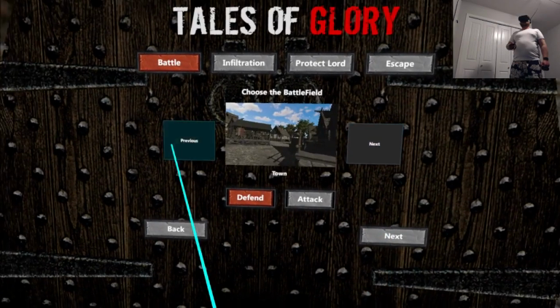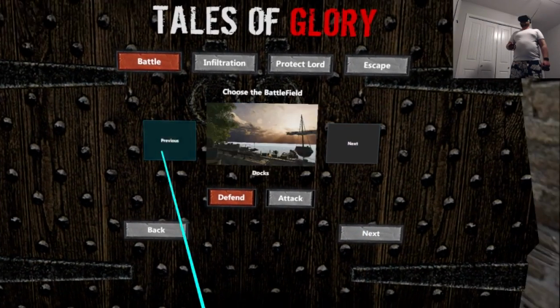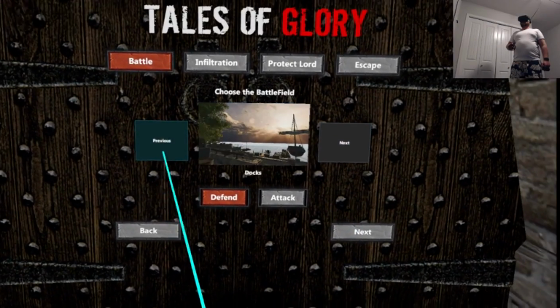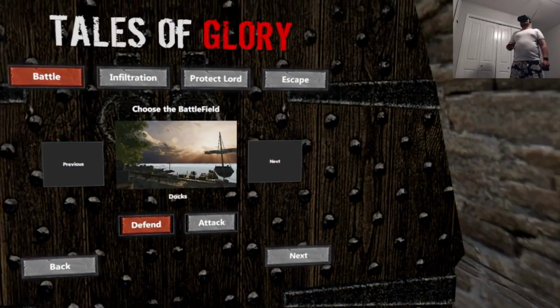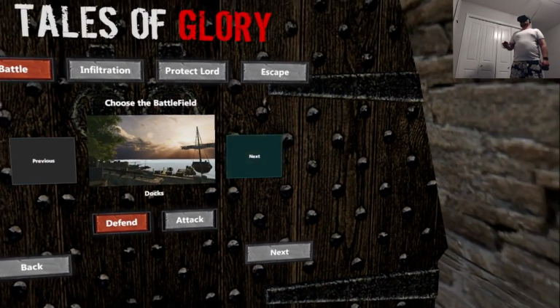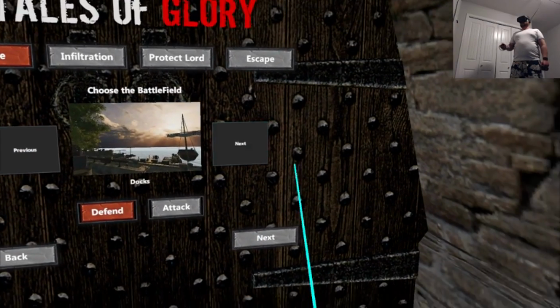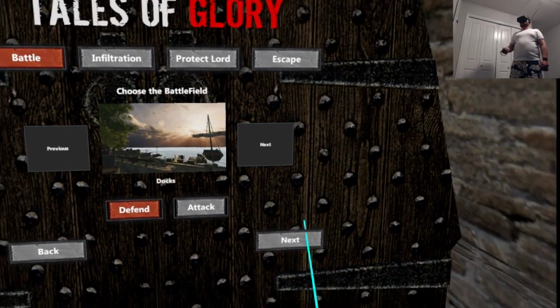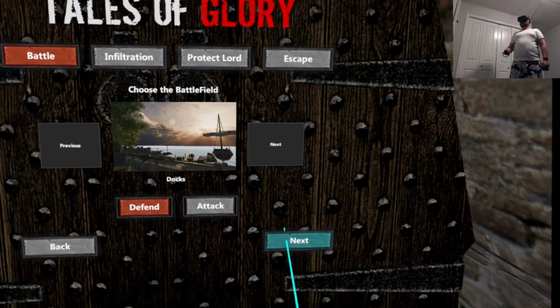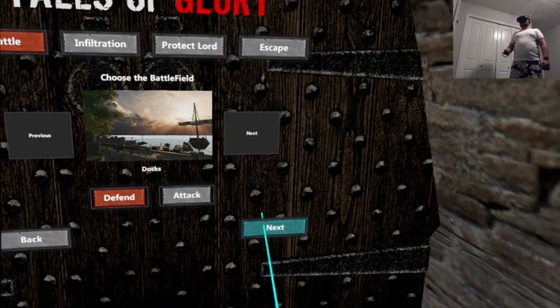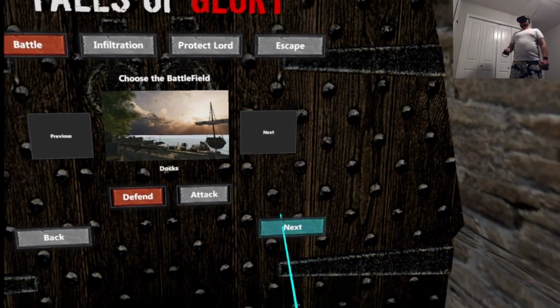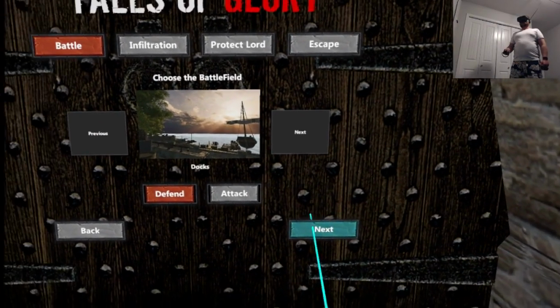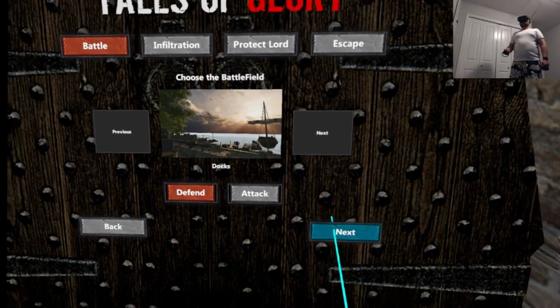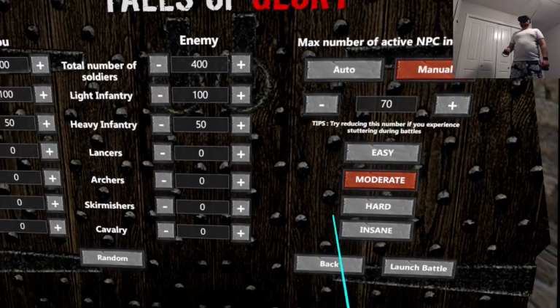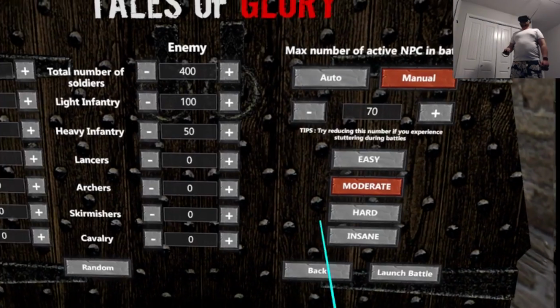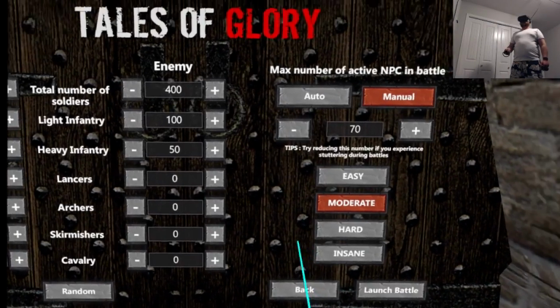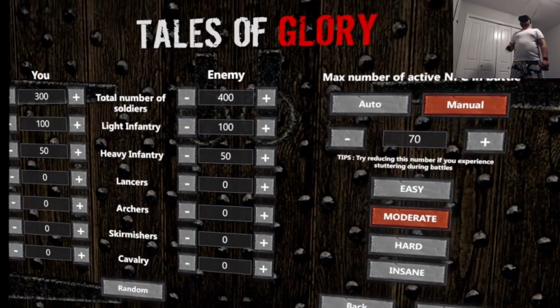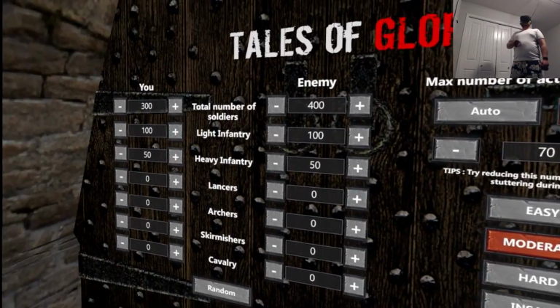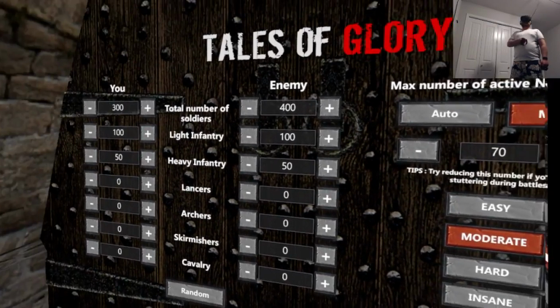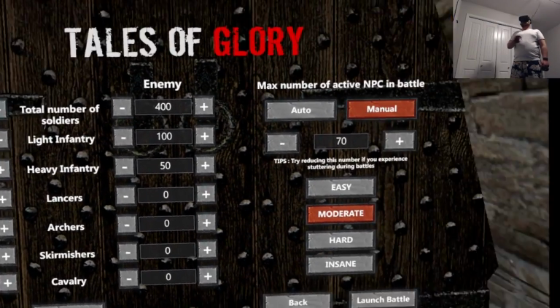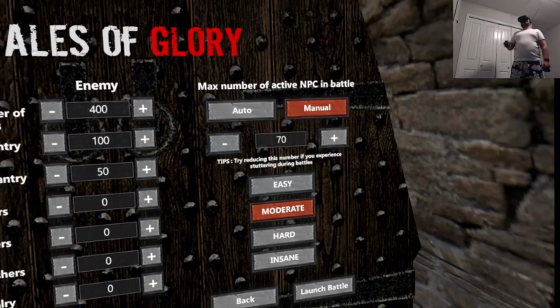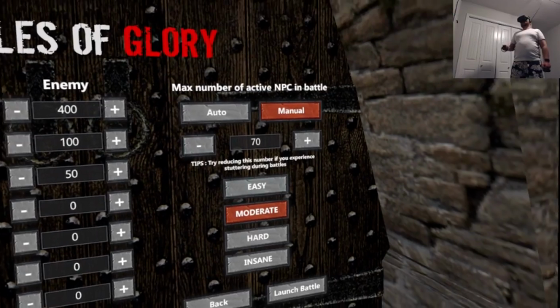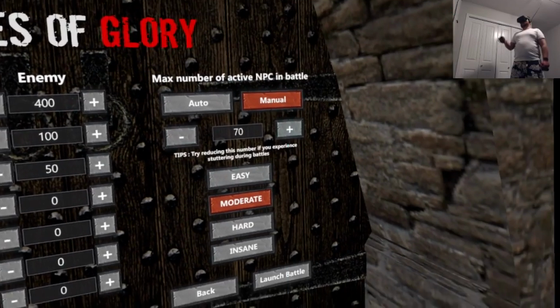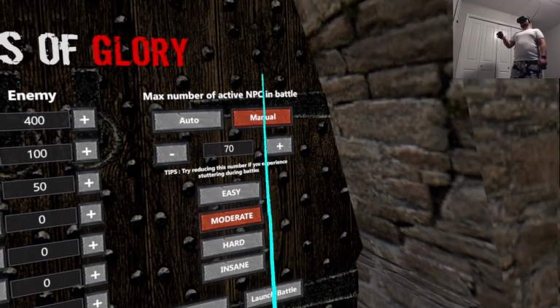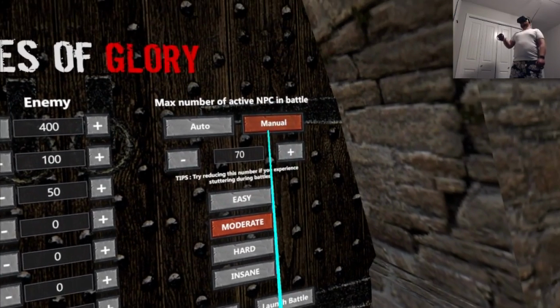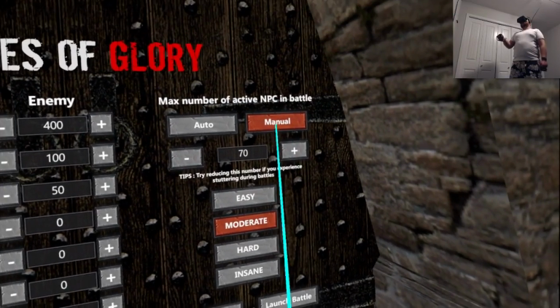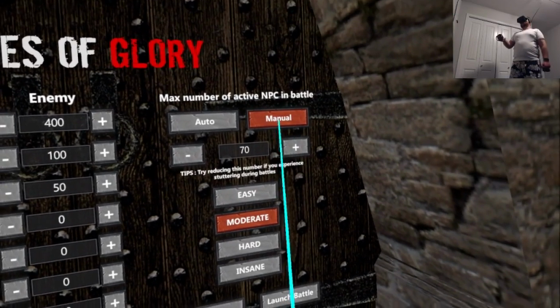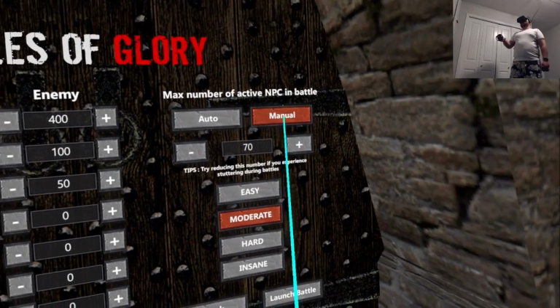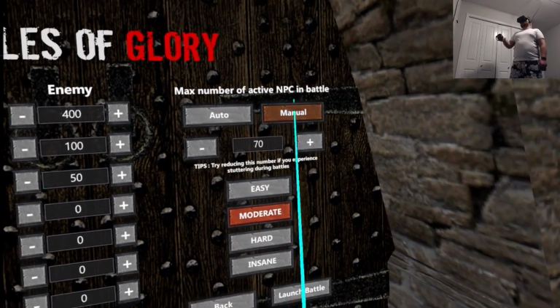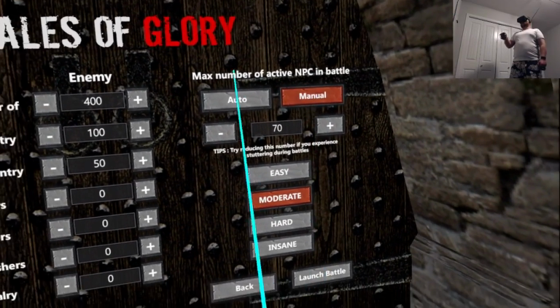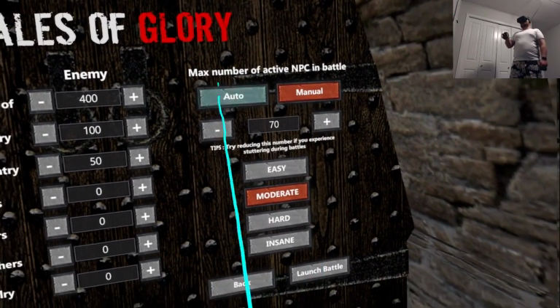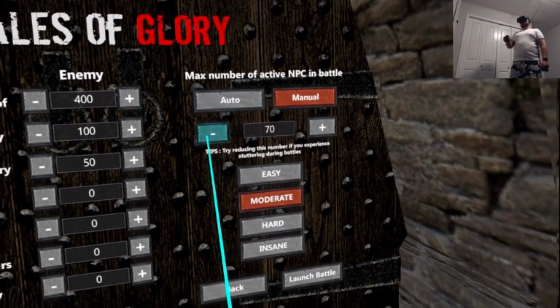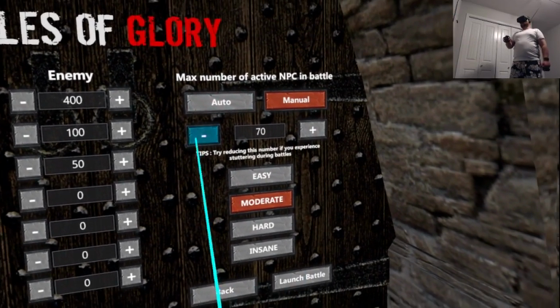So we're going to go to docks. We're going to go next — I'm going to set defend, attack, 300, 400. You have to be on manual. If you're on auto, it won't work.